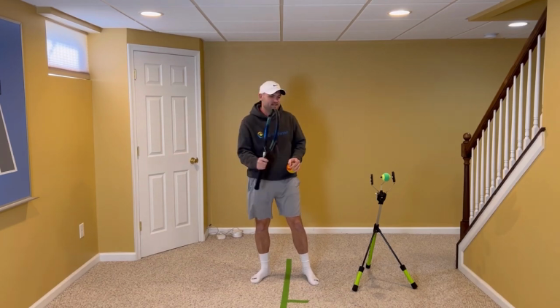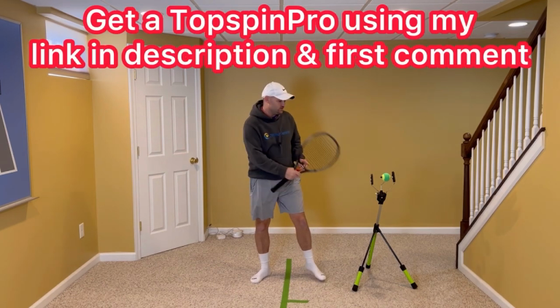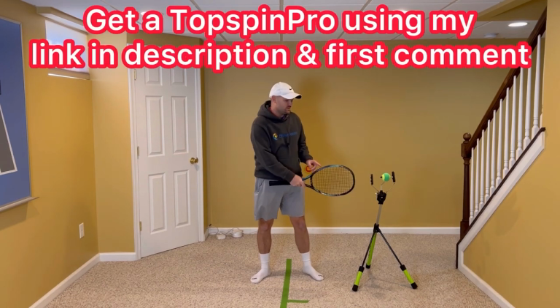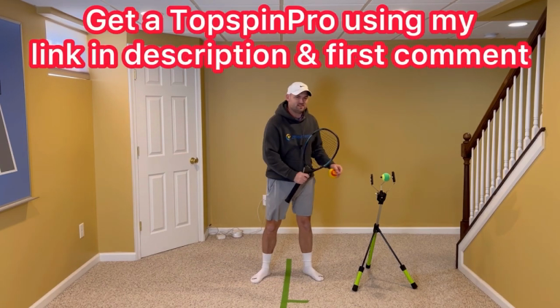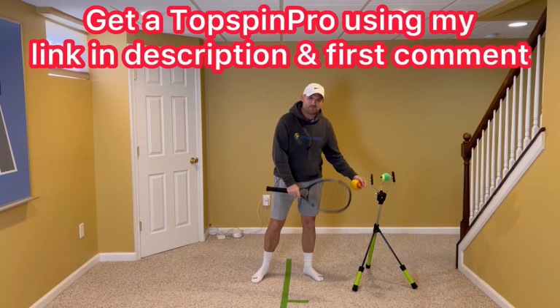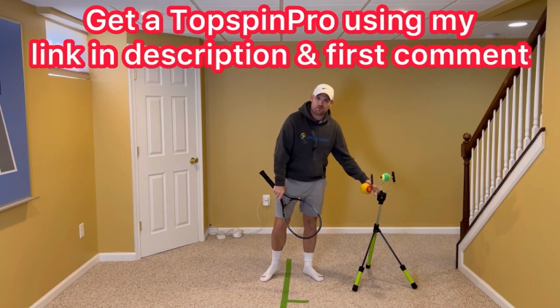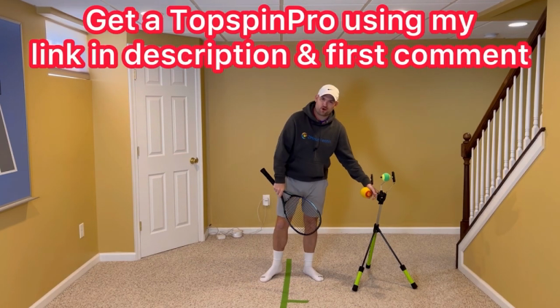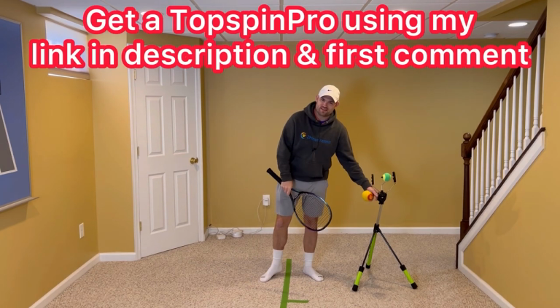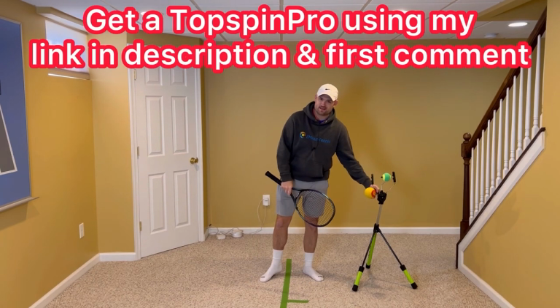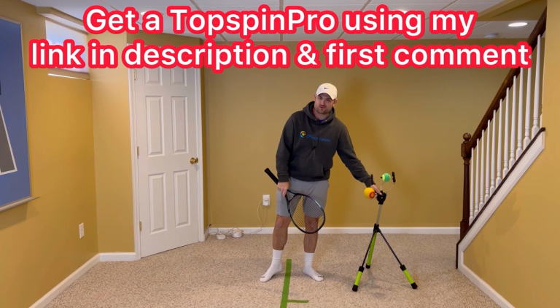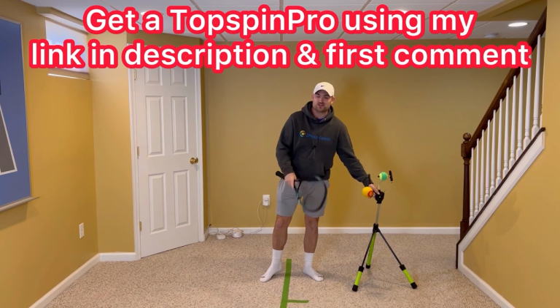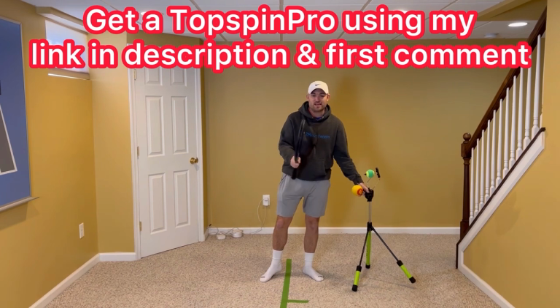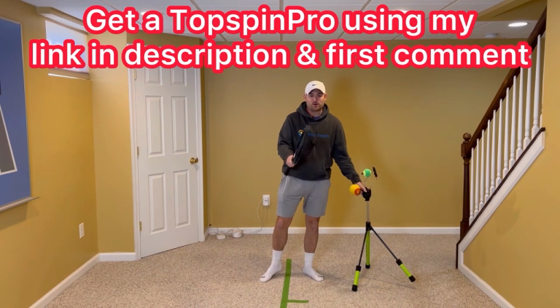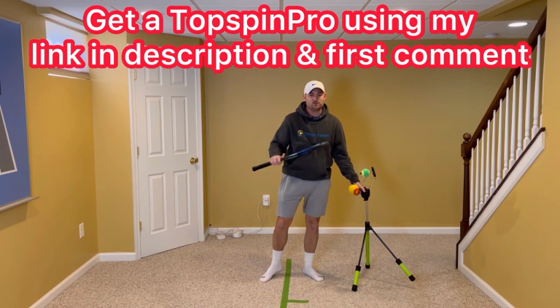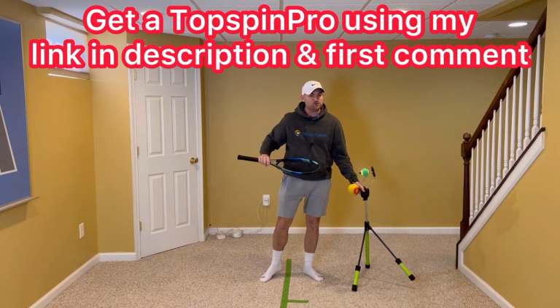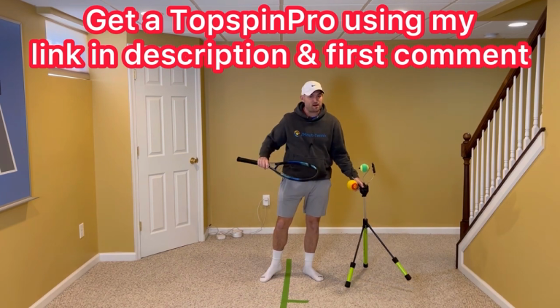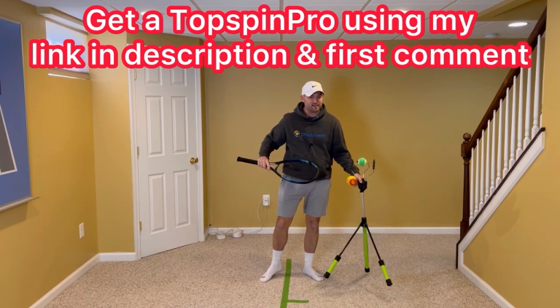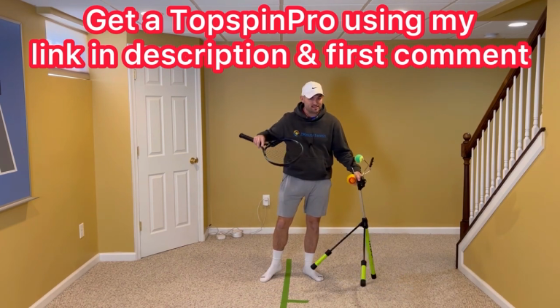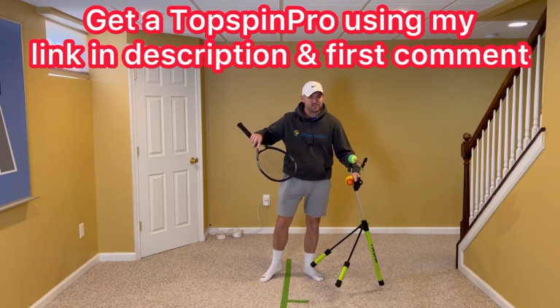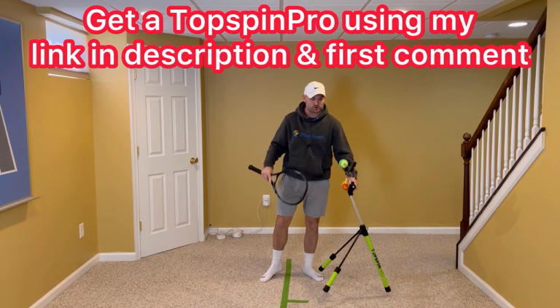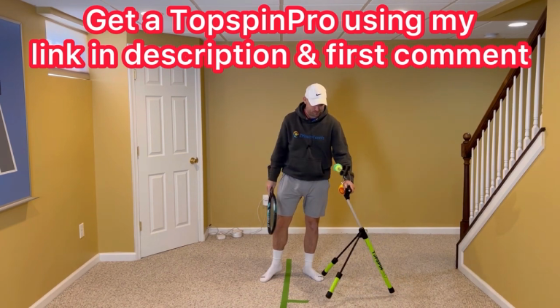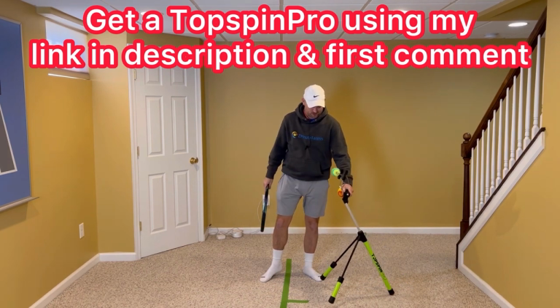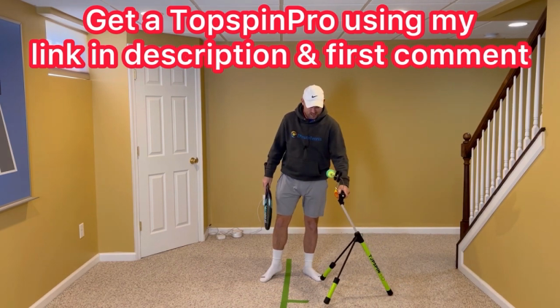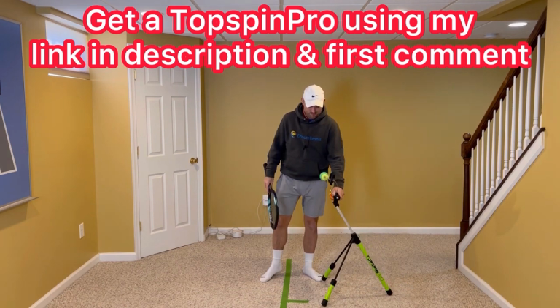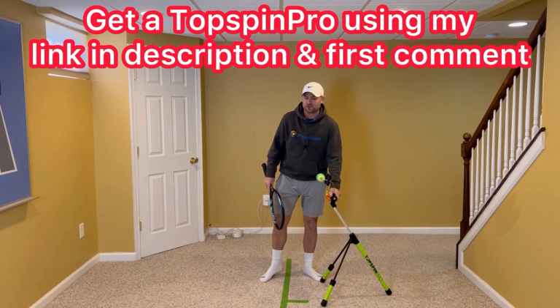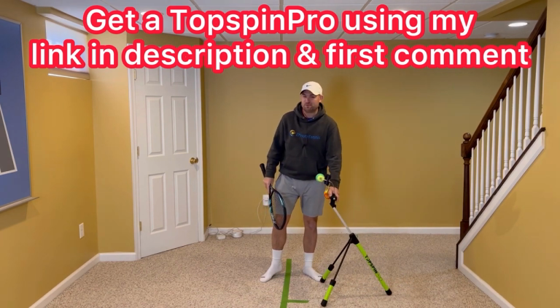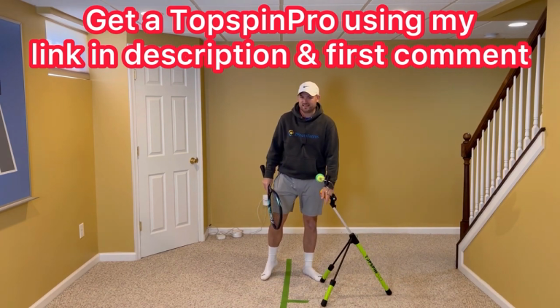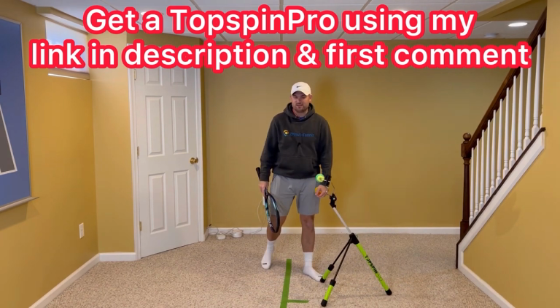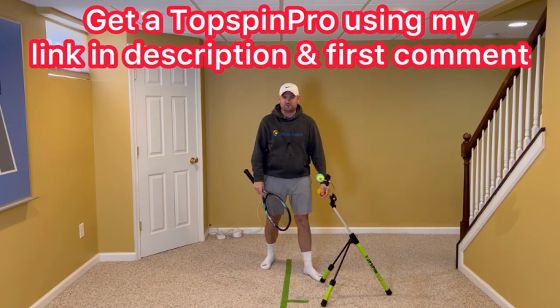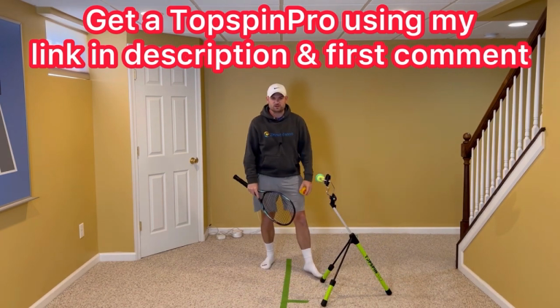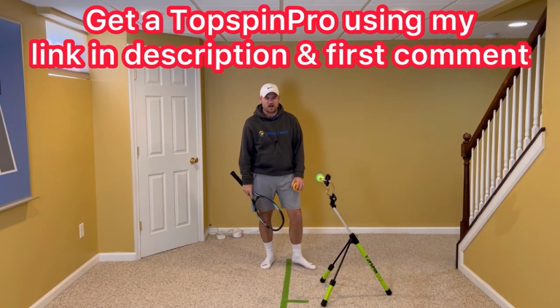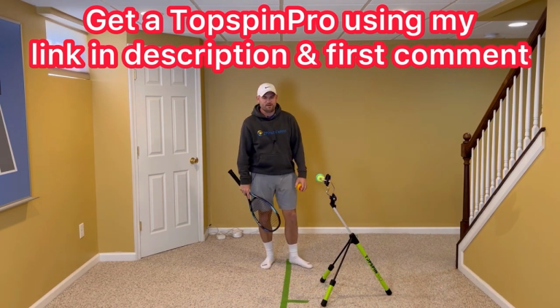I'm going to use the Topspin Pro in this demonstration. To get your own, just use my link, it's in the description. I'm also going to pin it in the first comment.